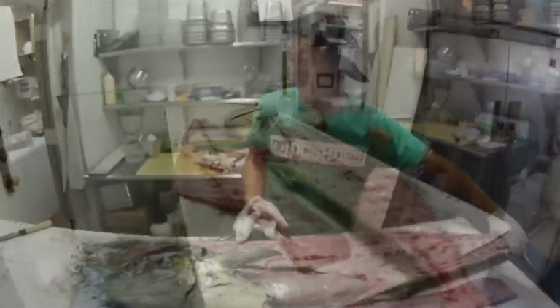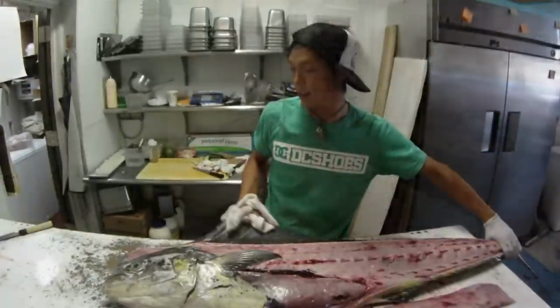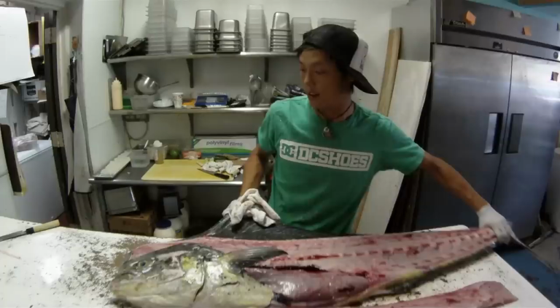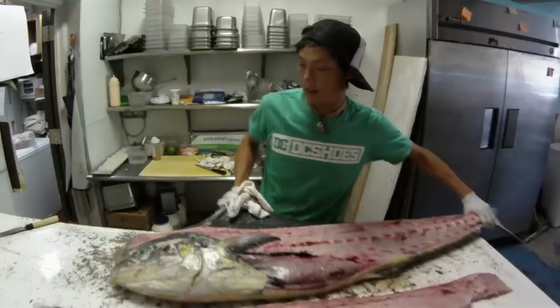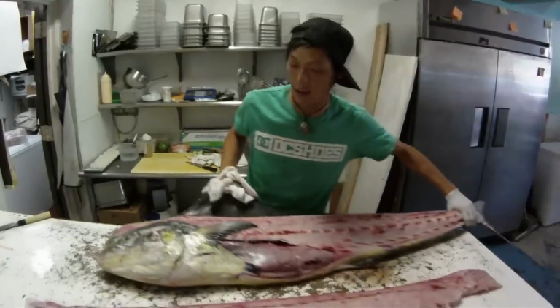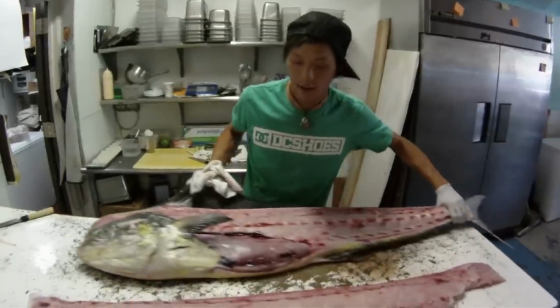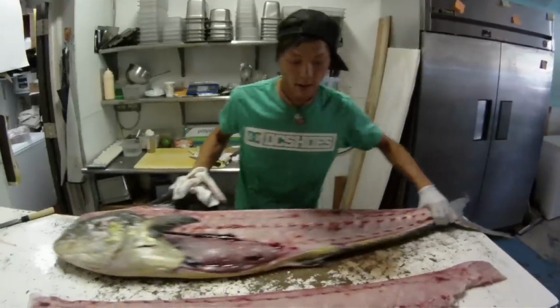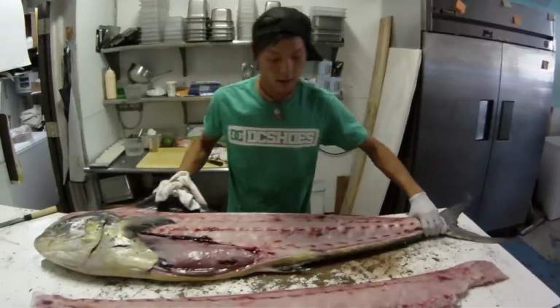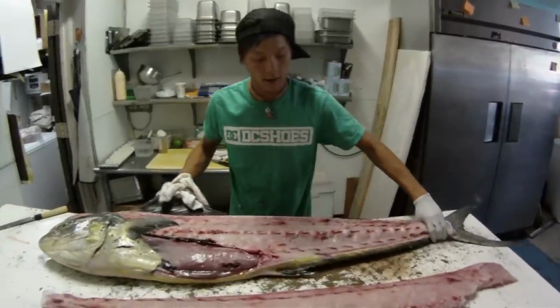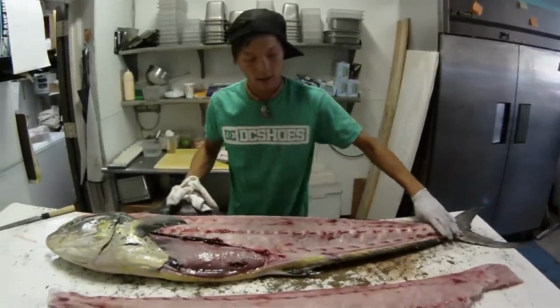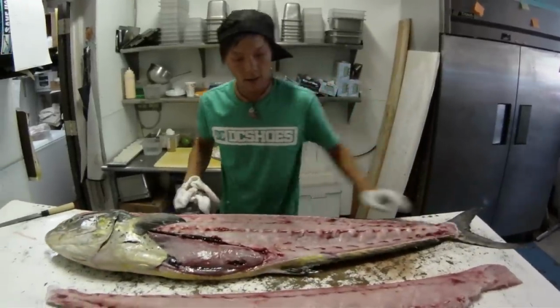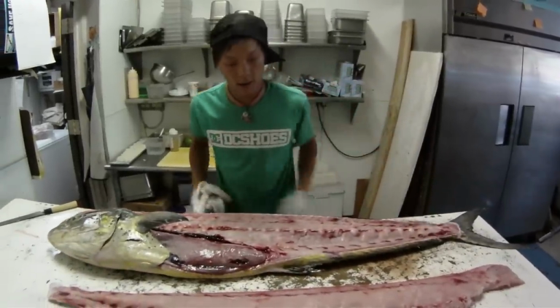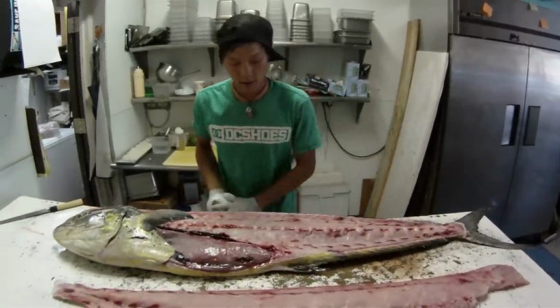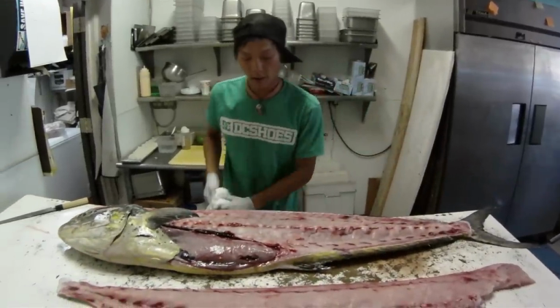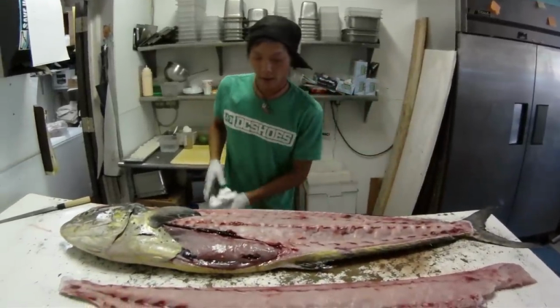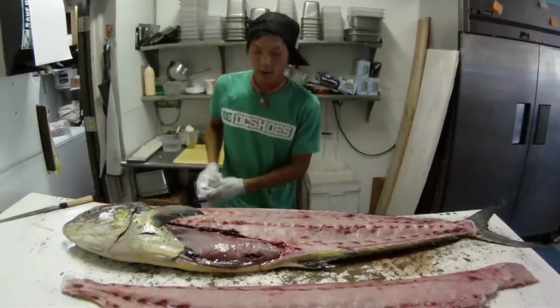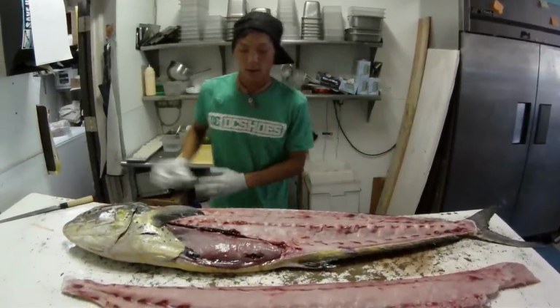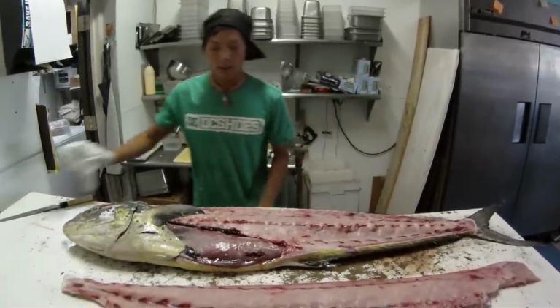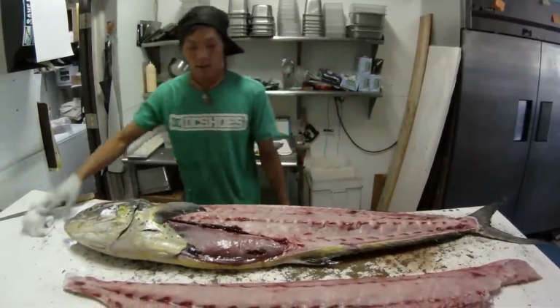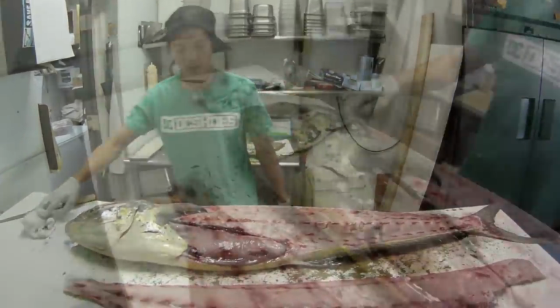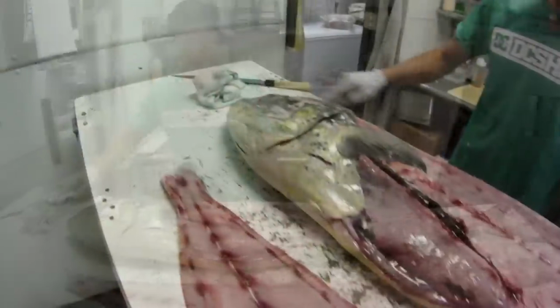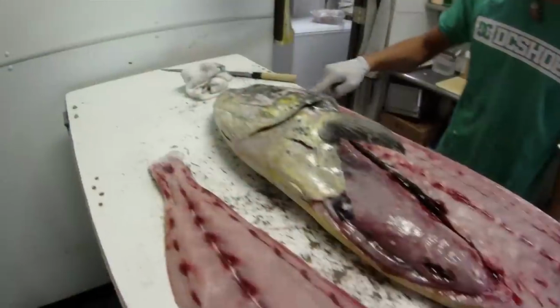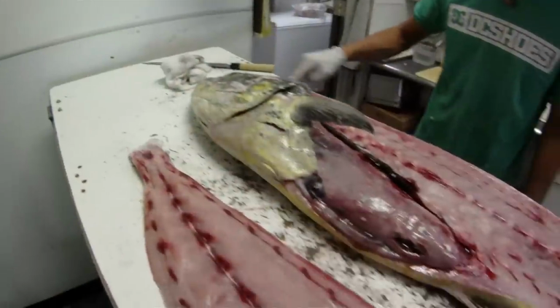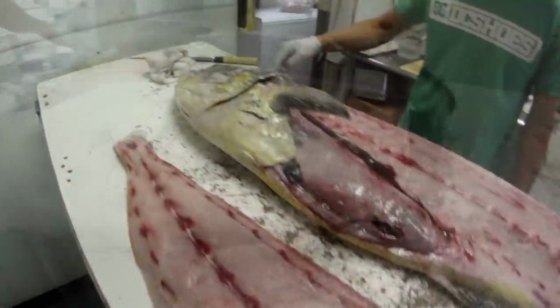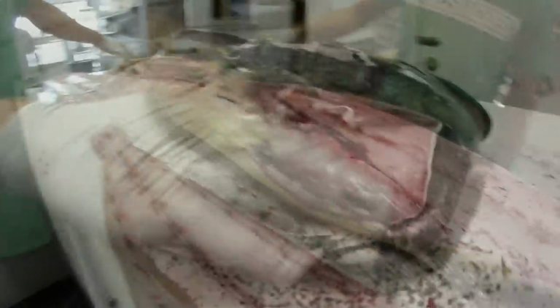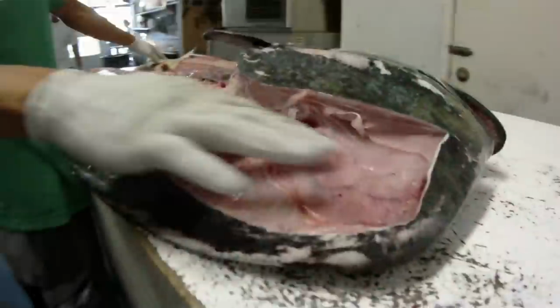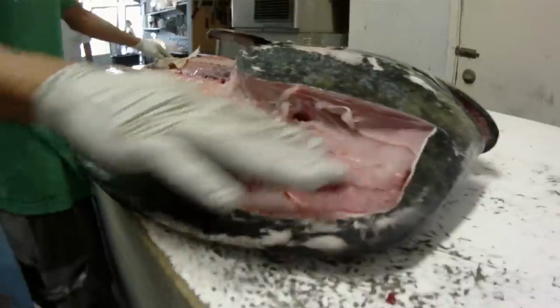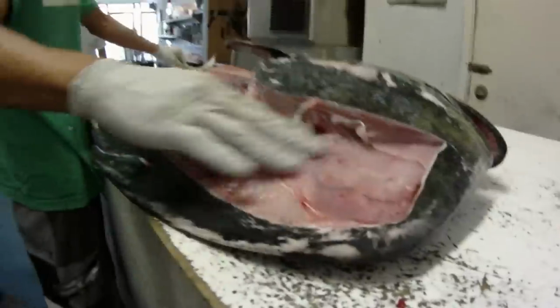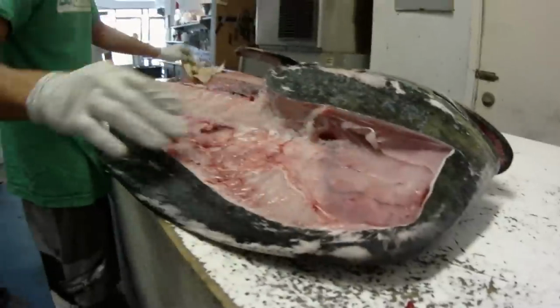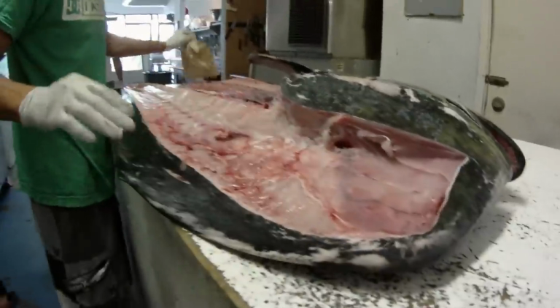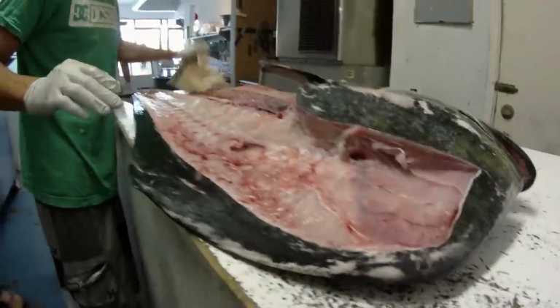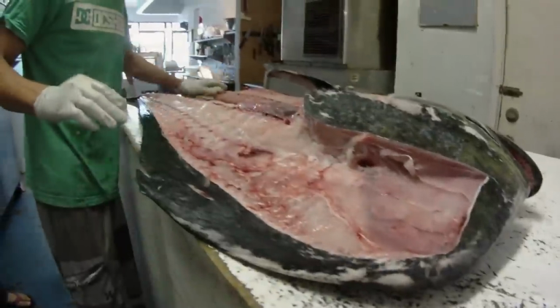That's just one side. This is your really nice belly piece.